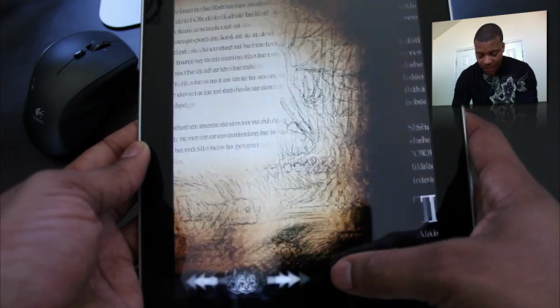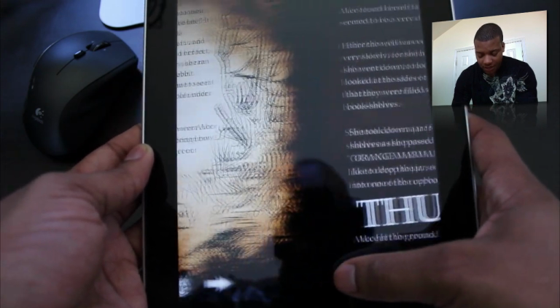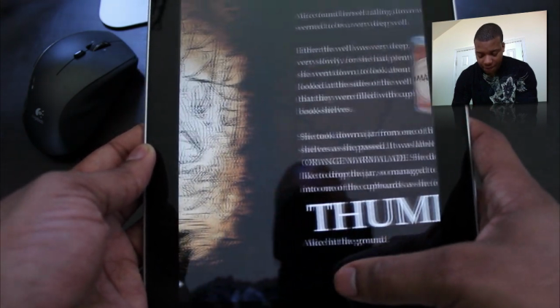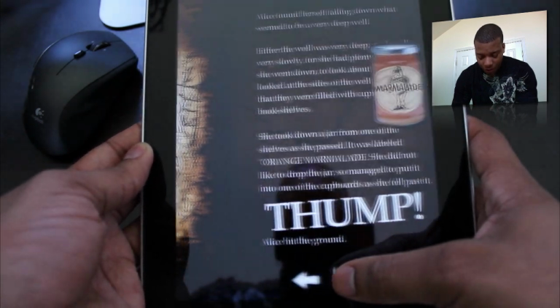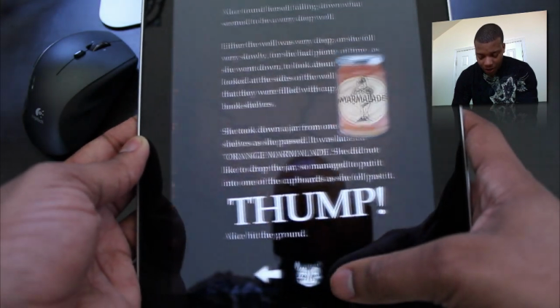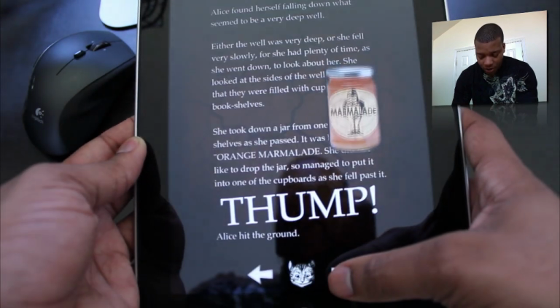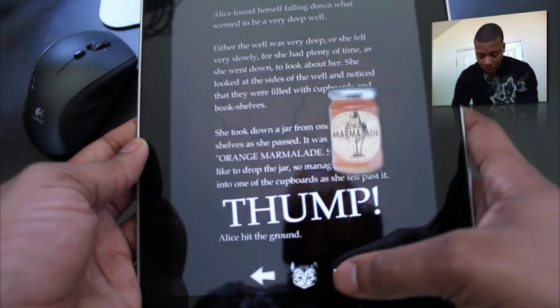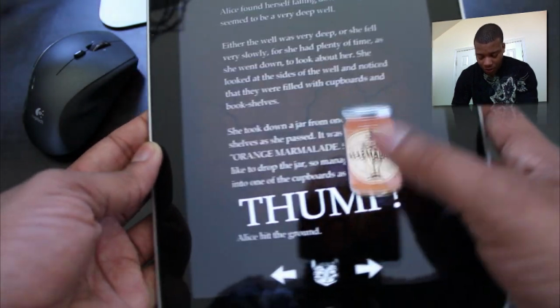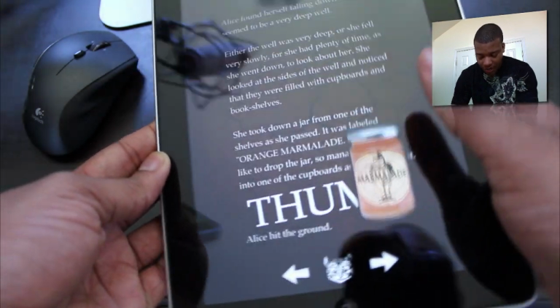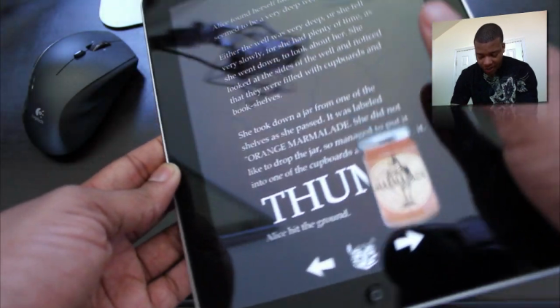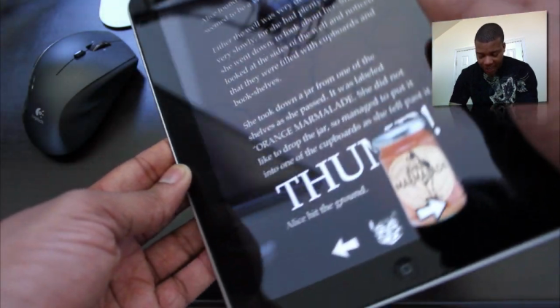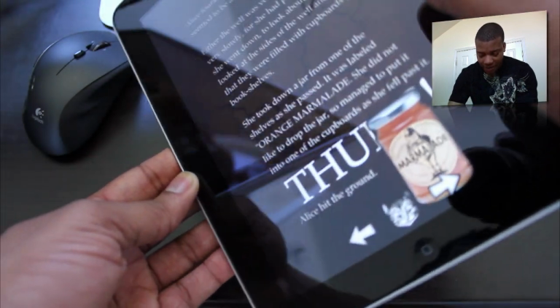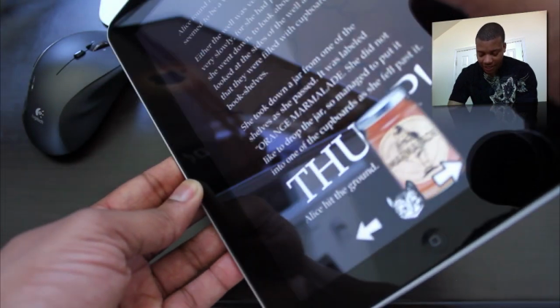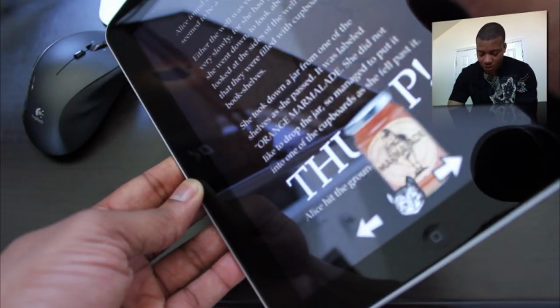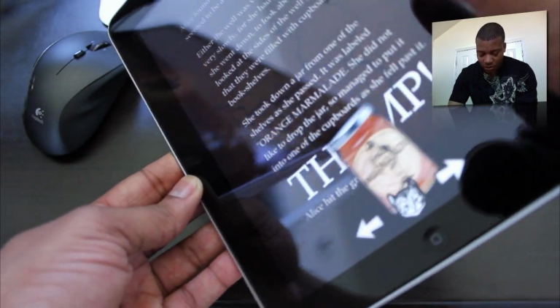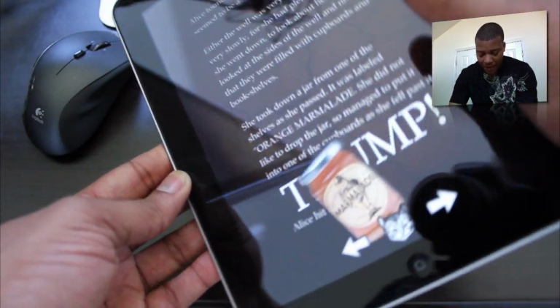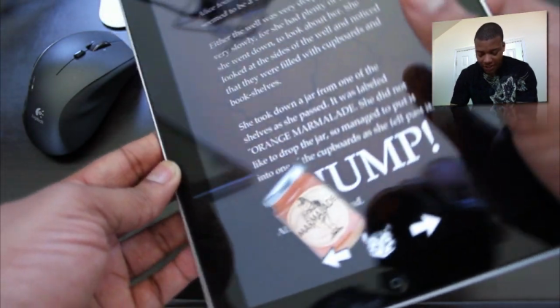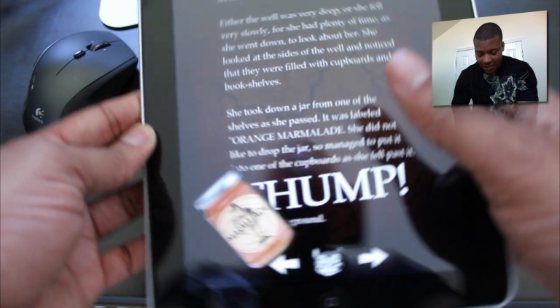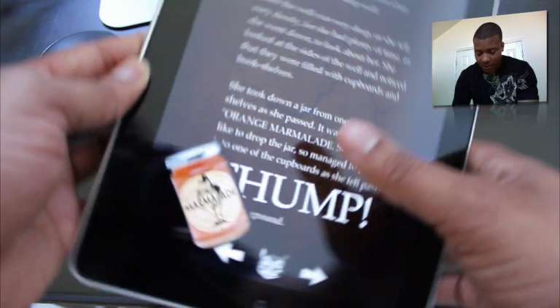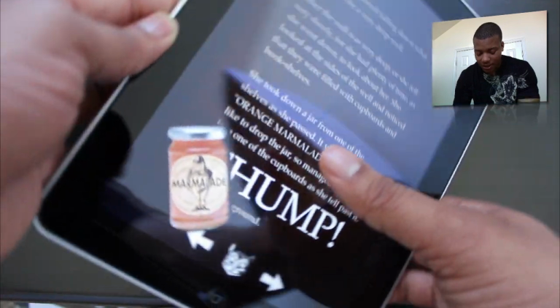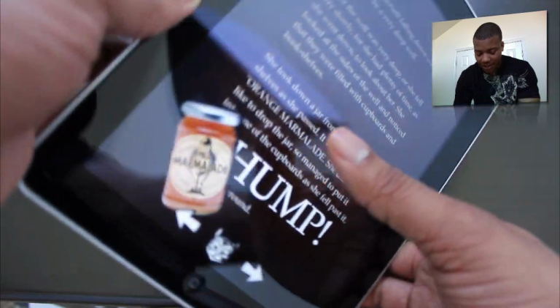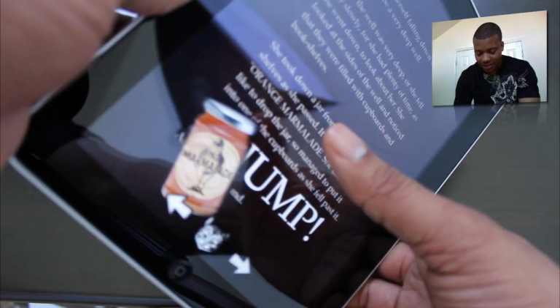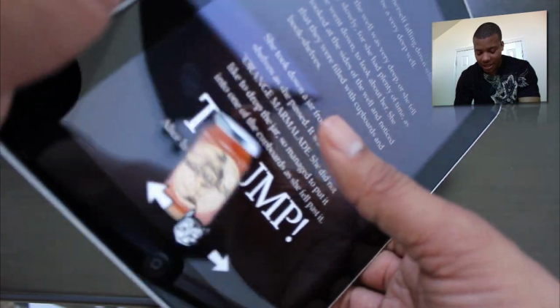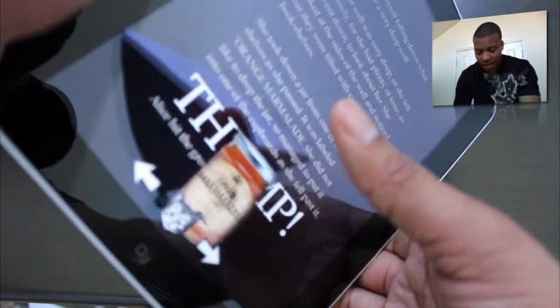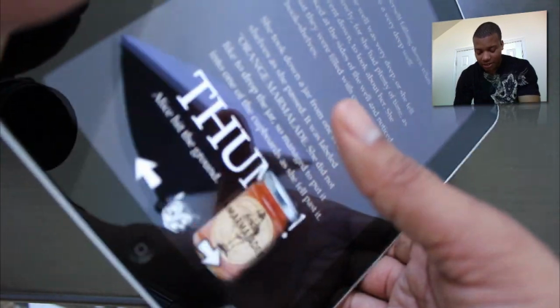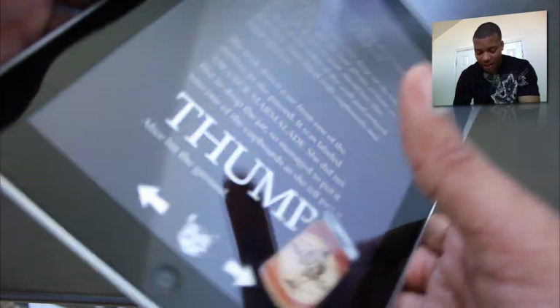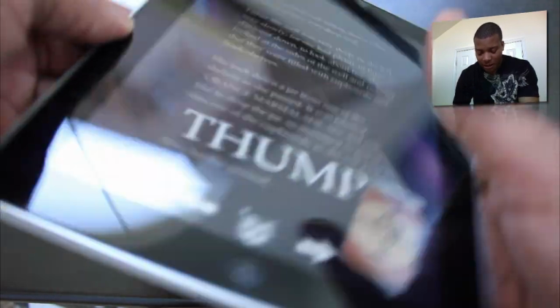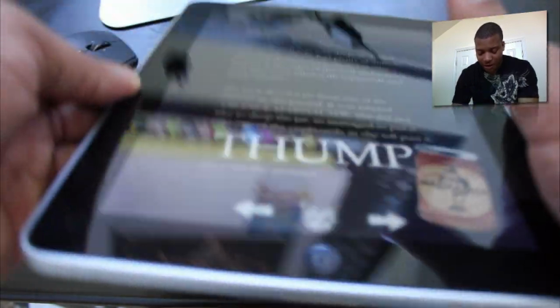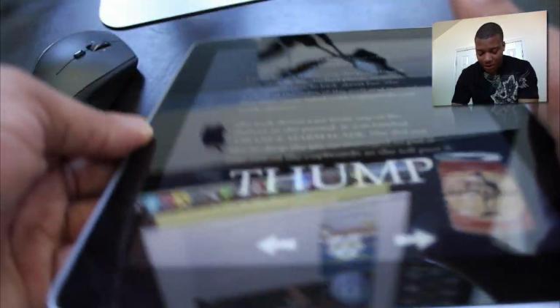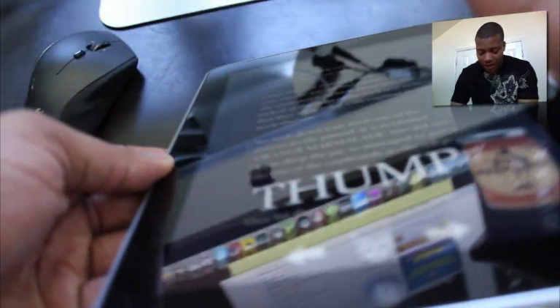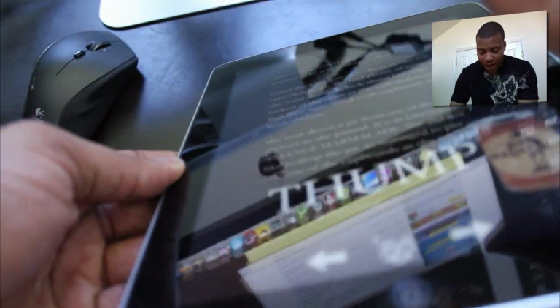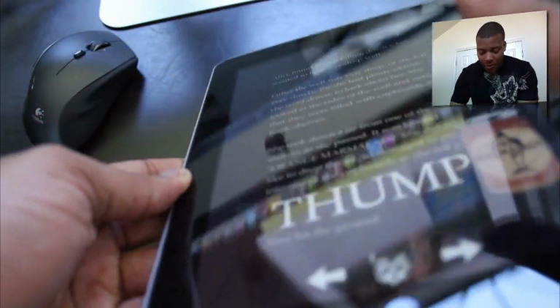It's not full of it all across the book, but every two or three pages has something like this, and you can see it's very cool to interact with.